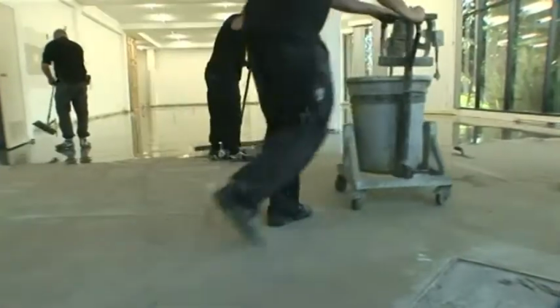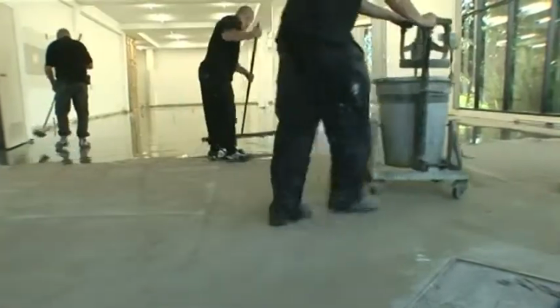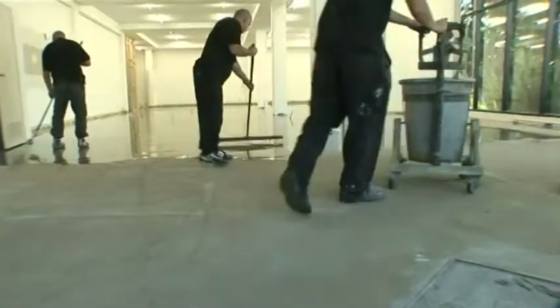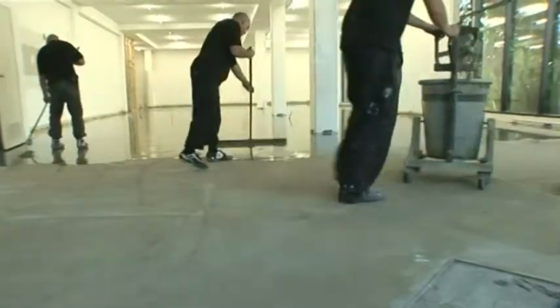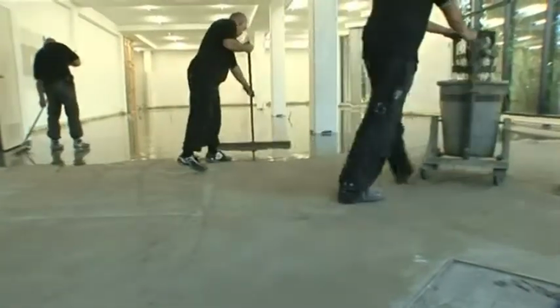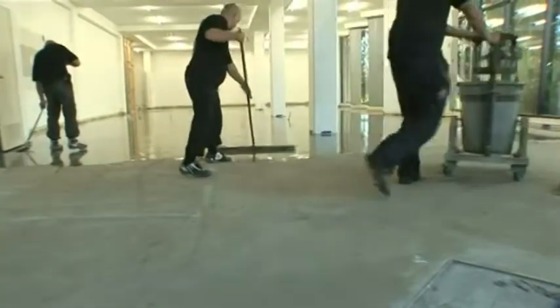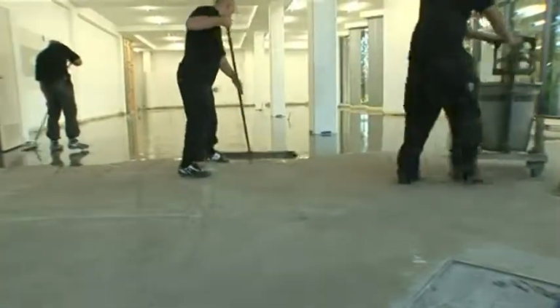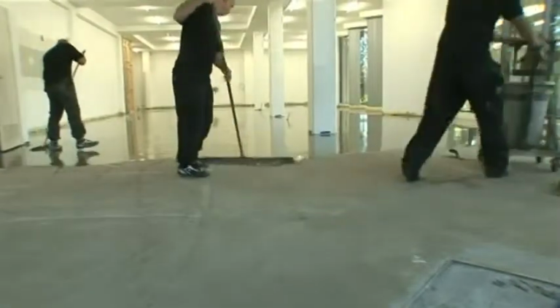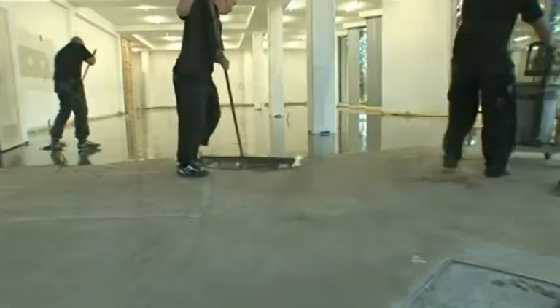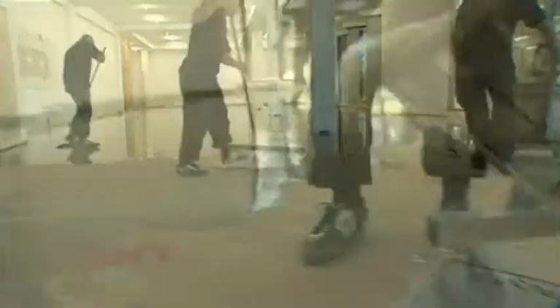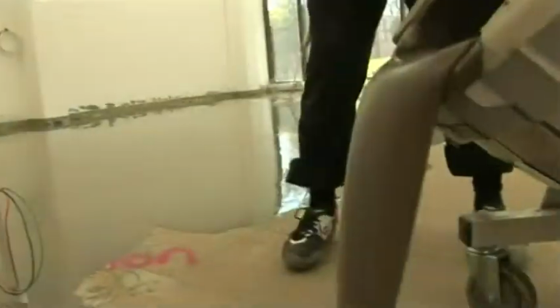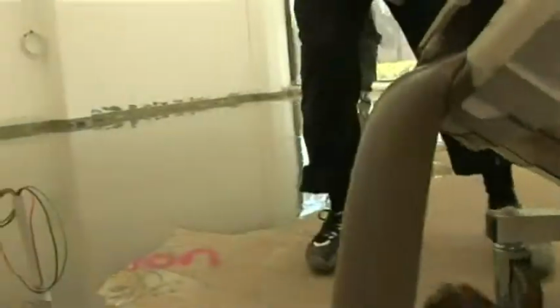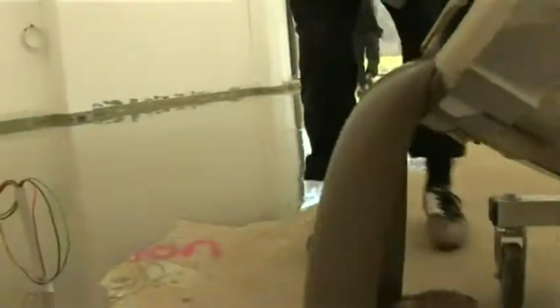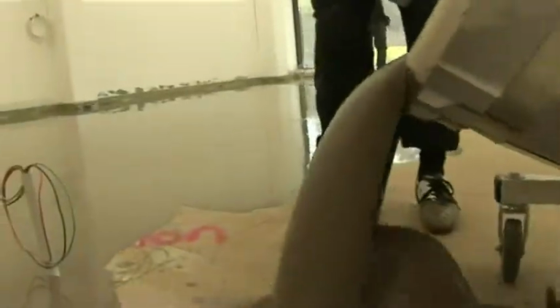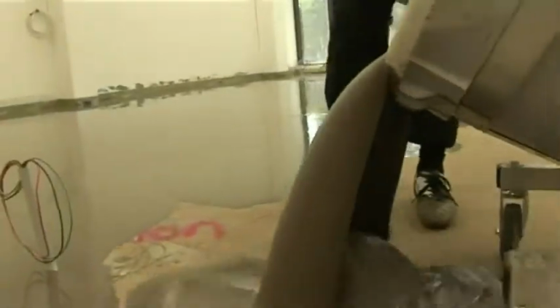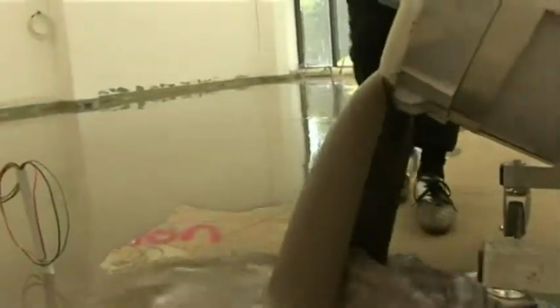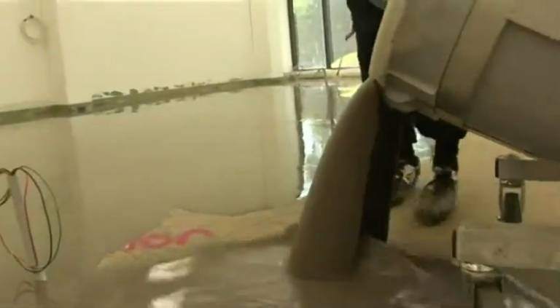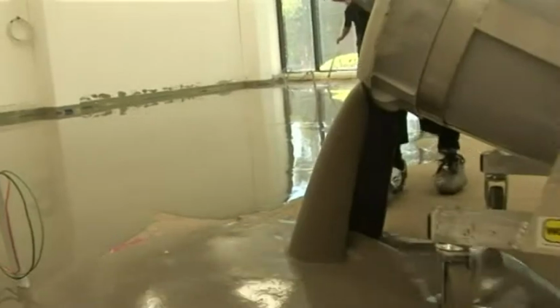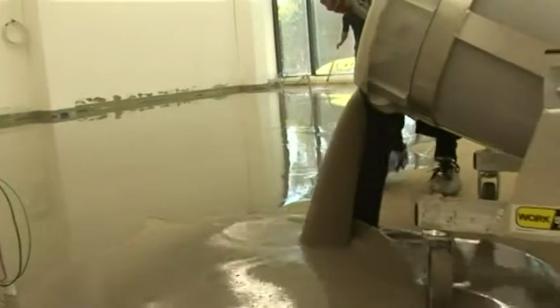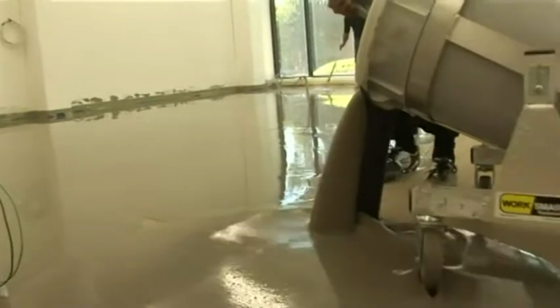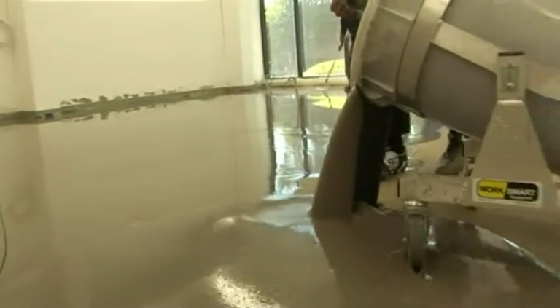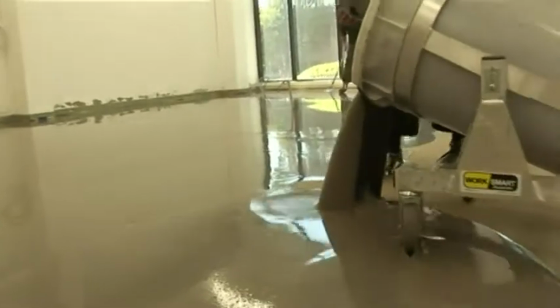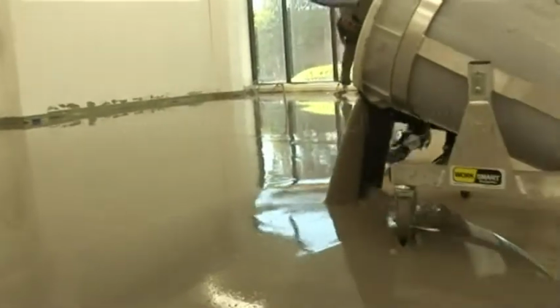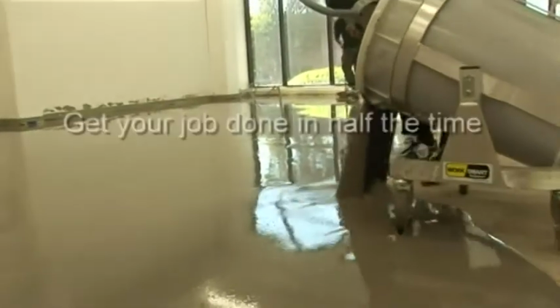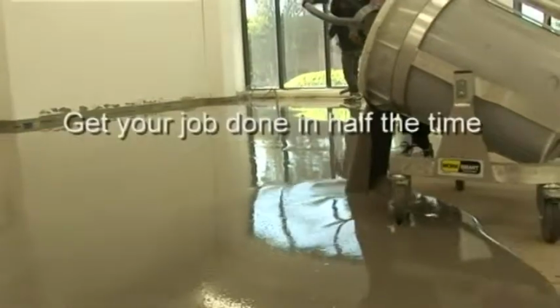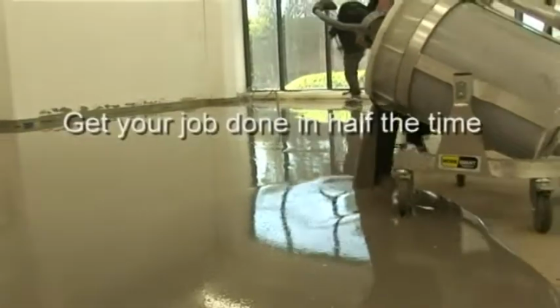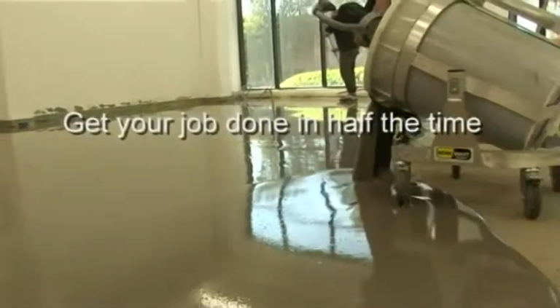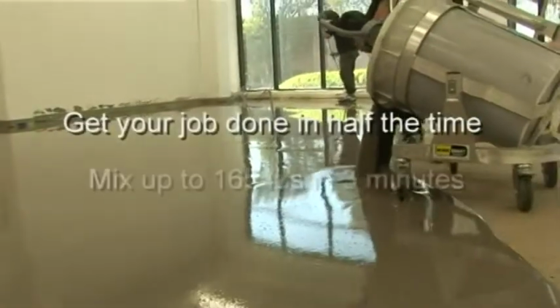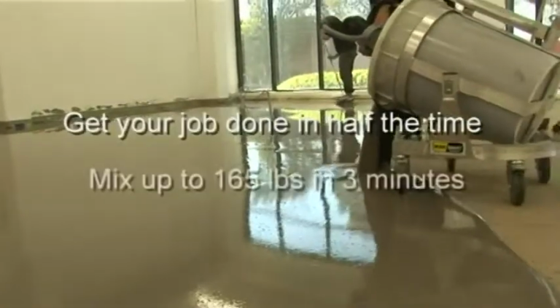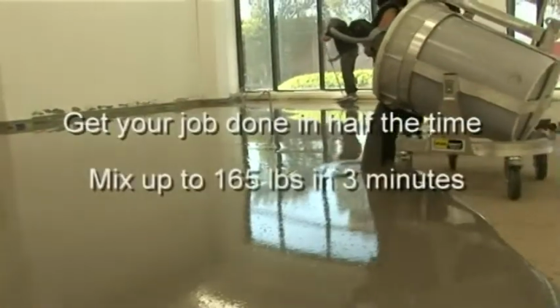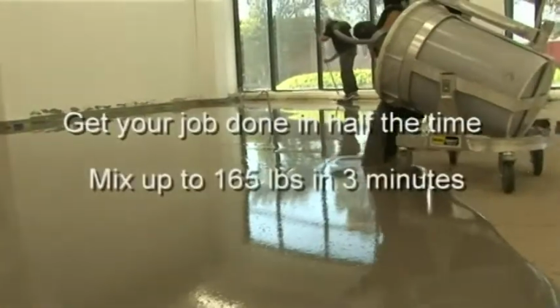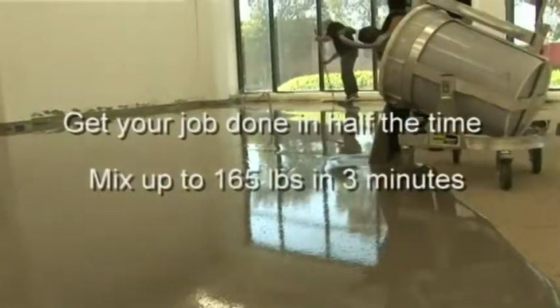Do yourself a favour — if you want fast and easy precision pouring, try out a SmartMix today.